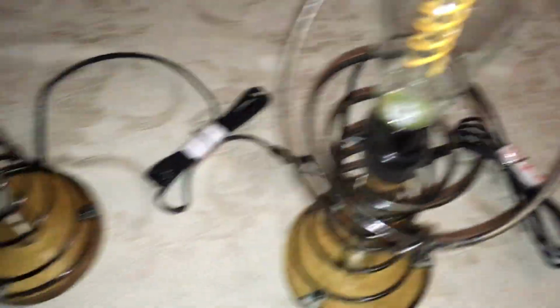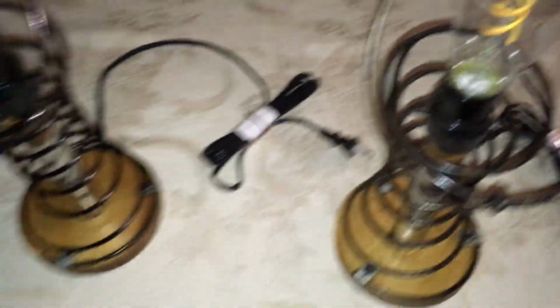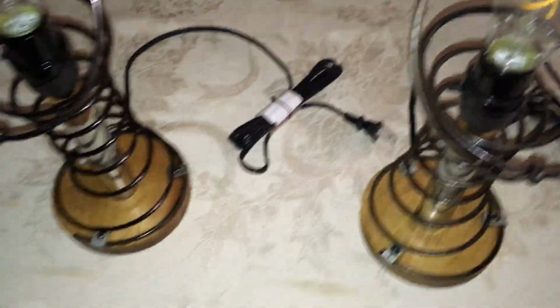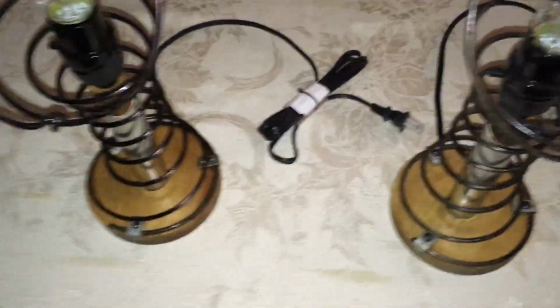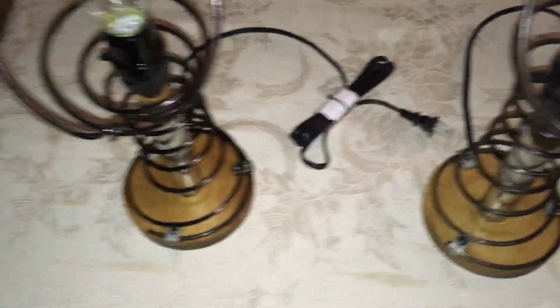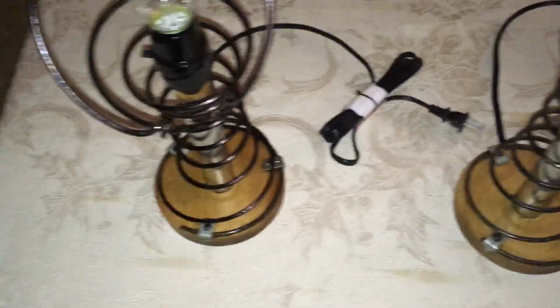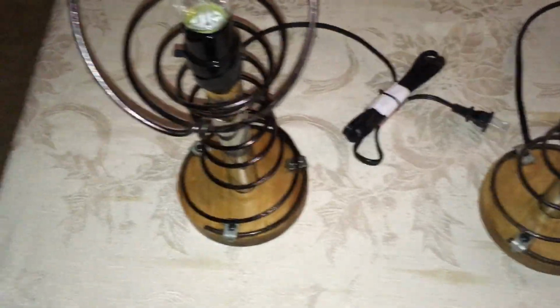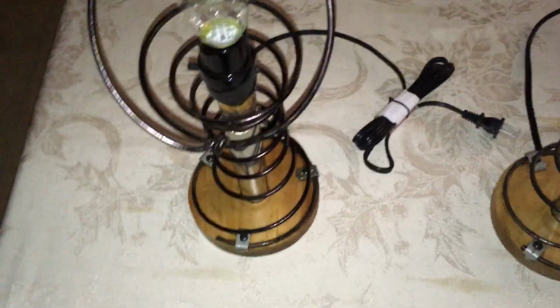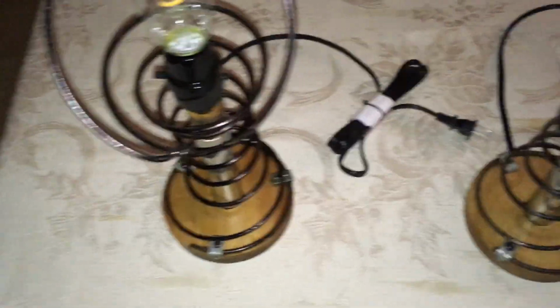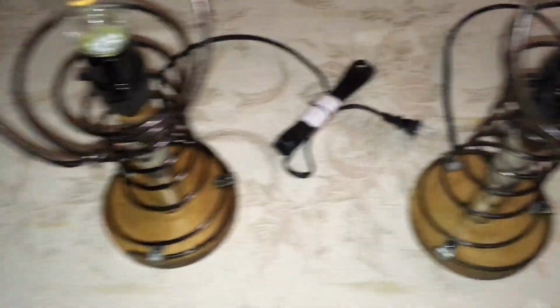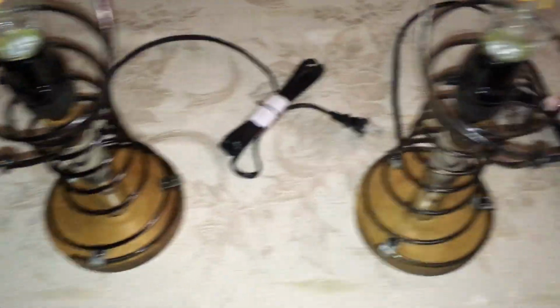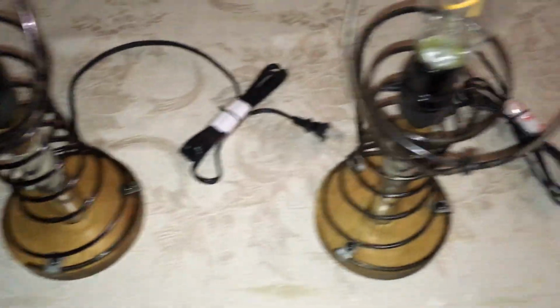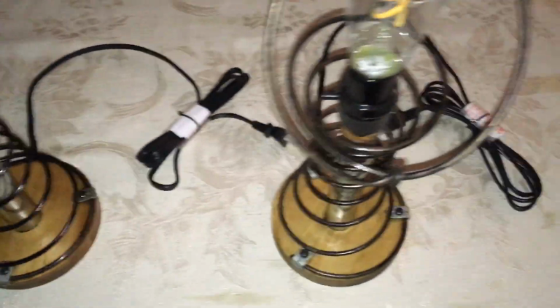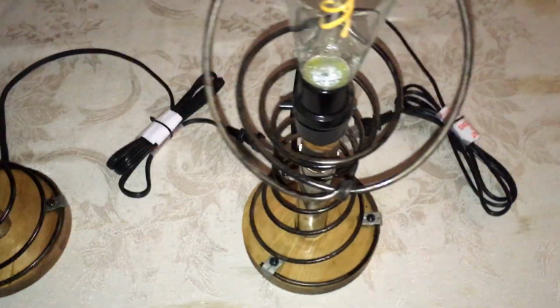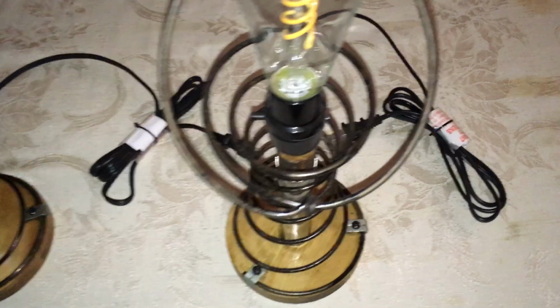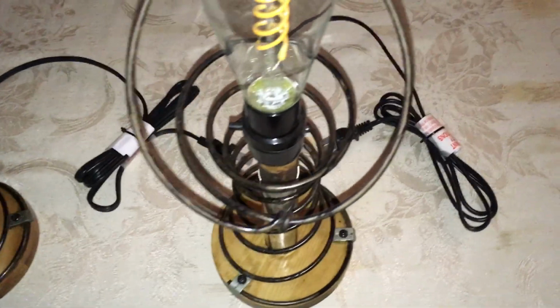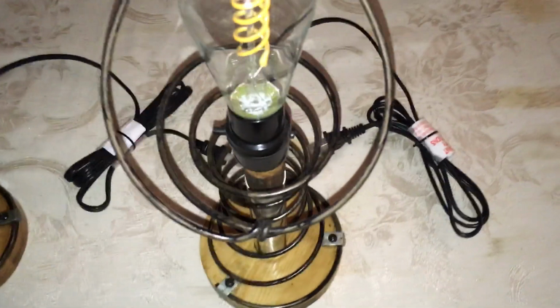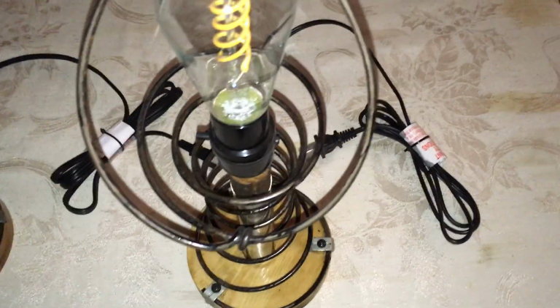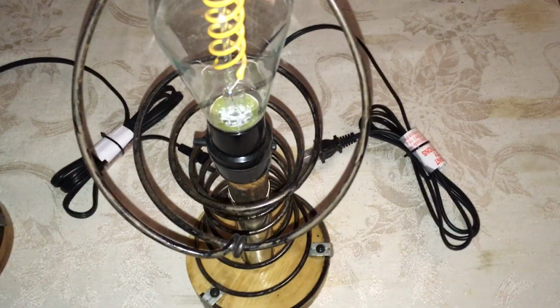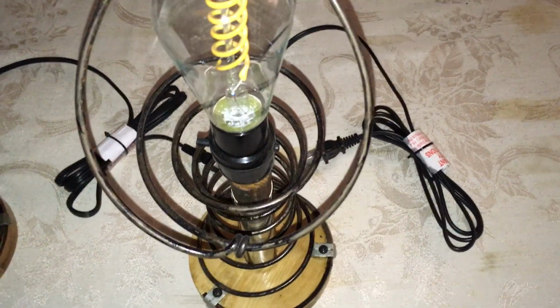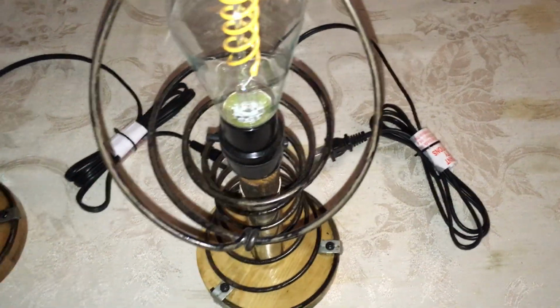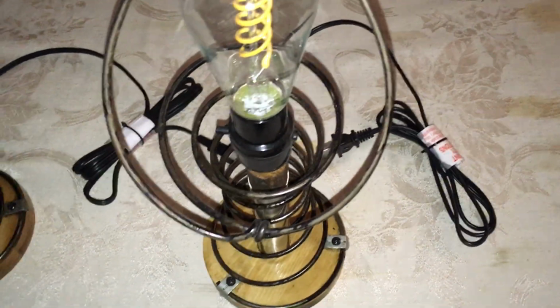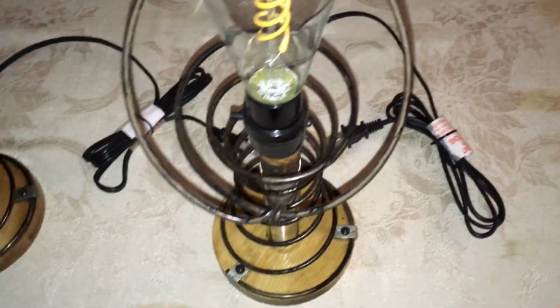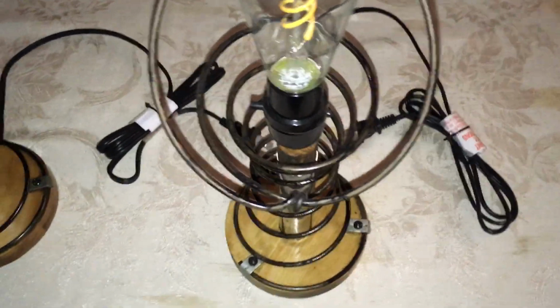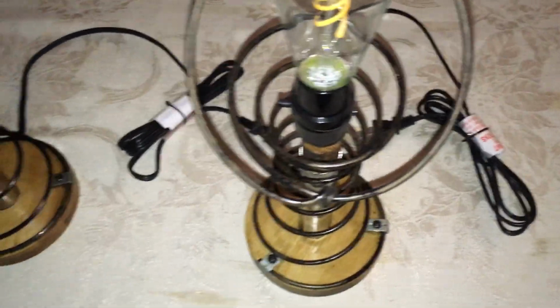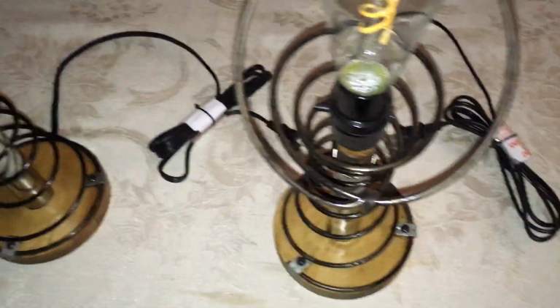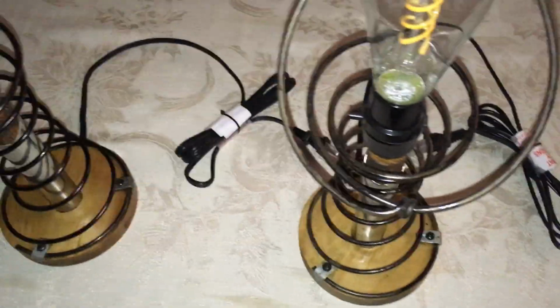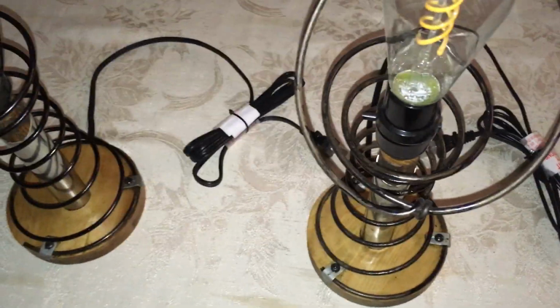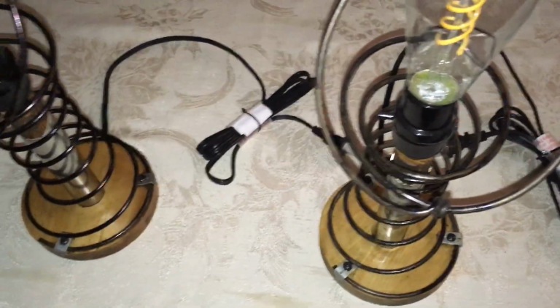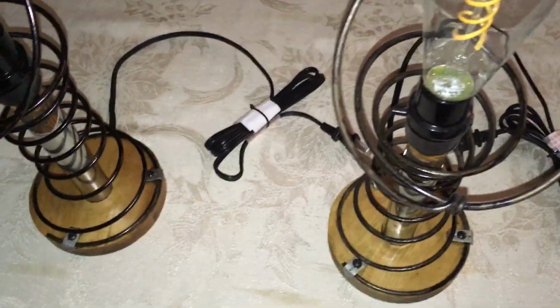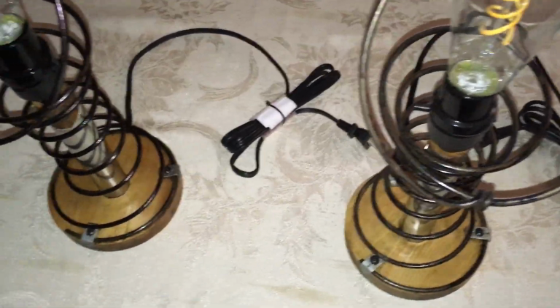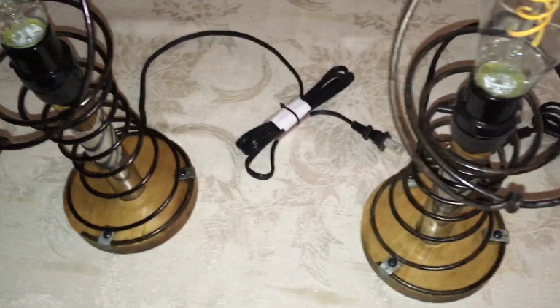The two lights combined I believe cost around $30.